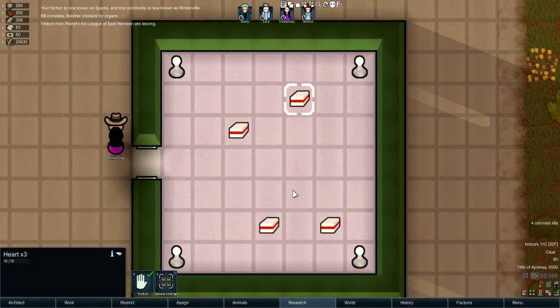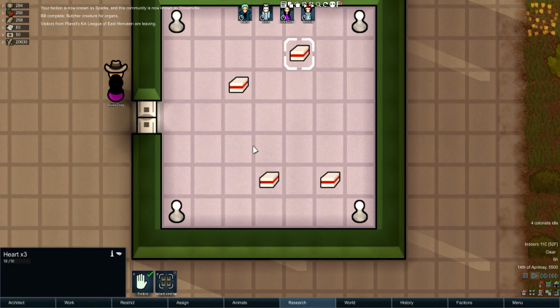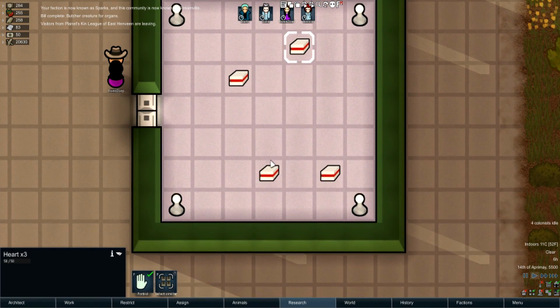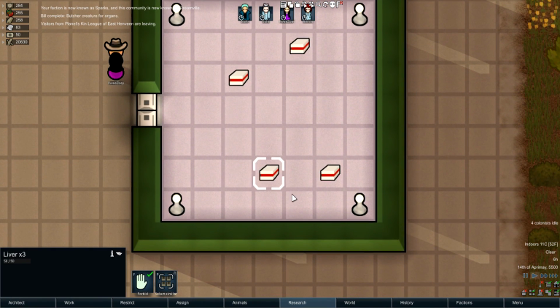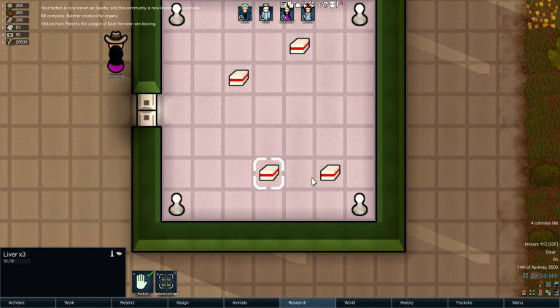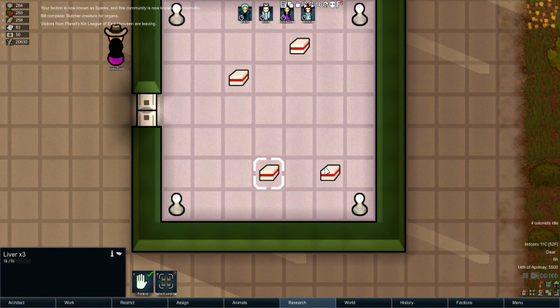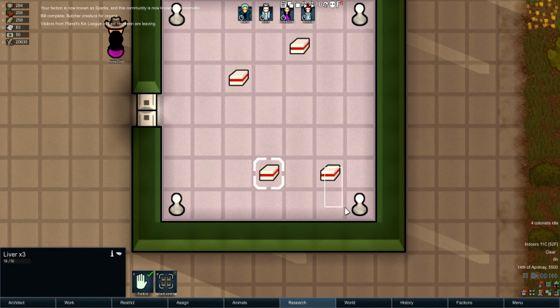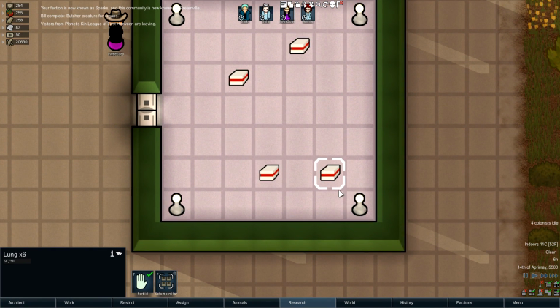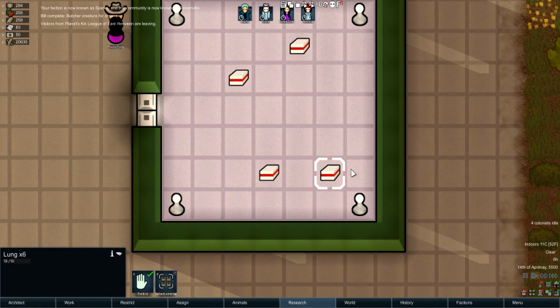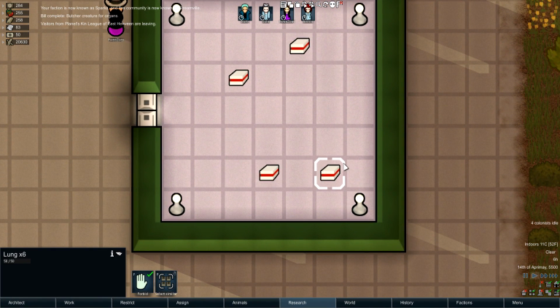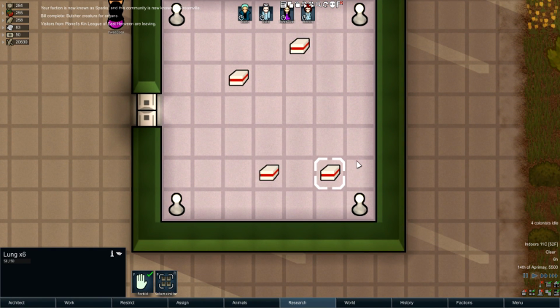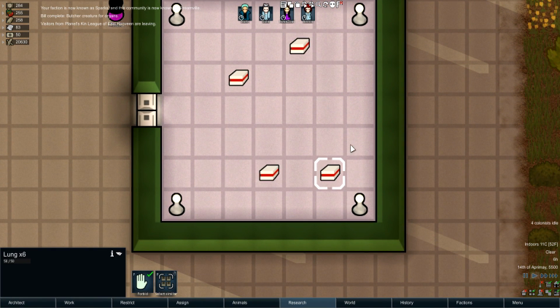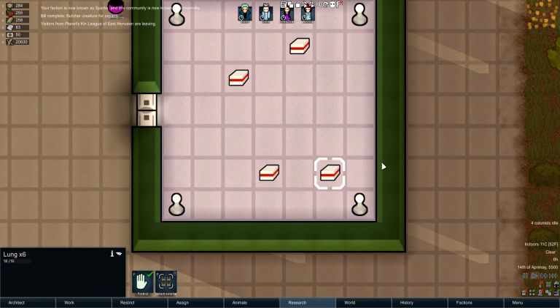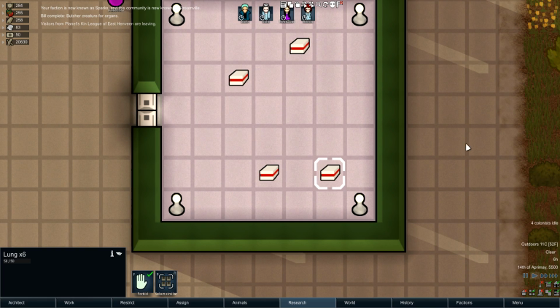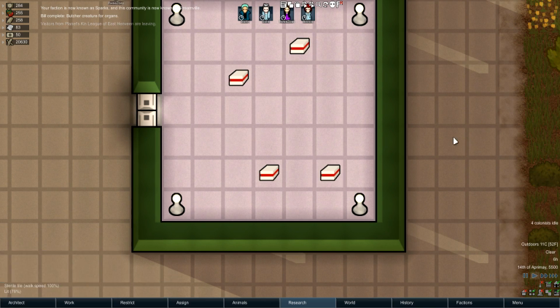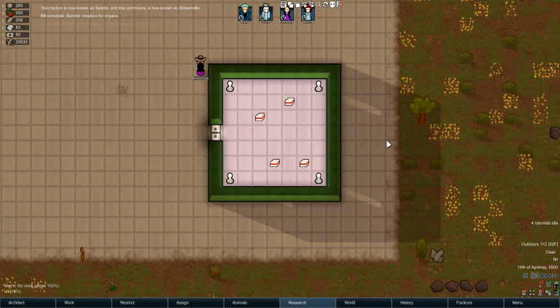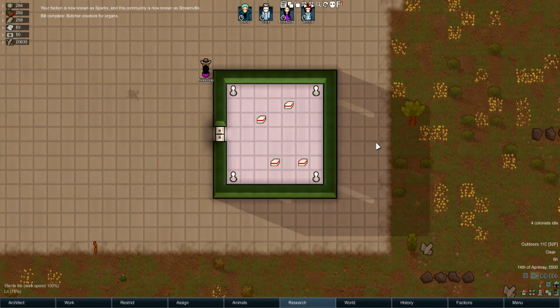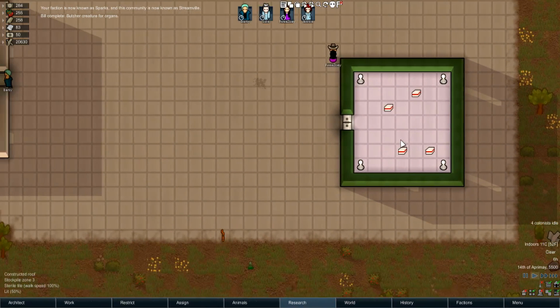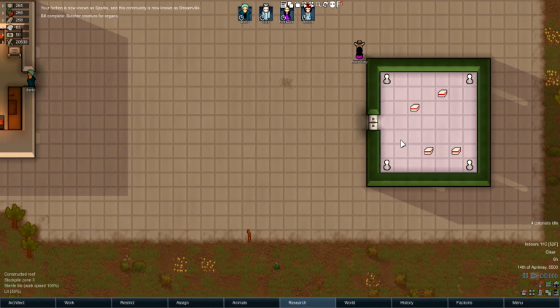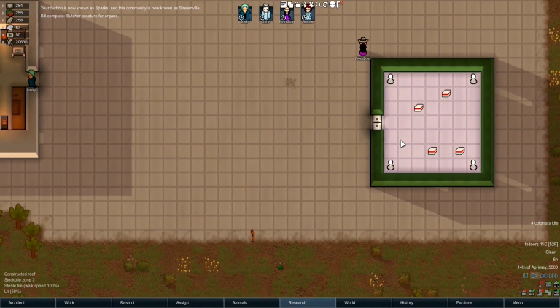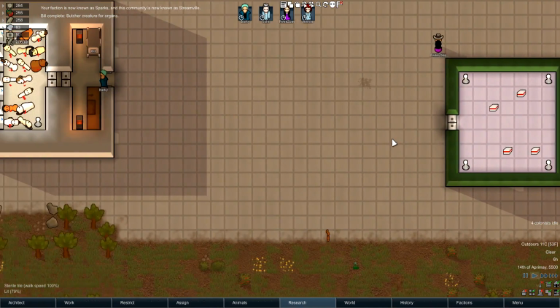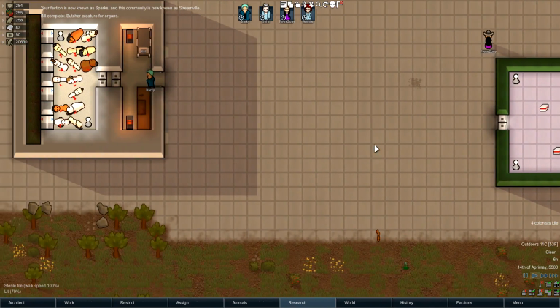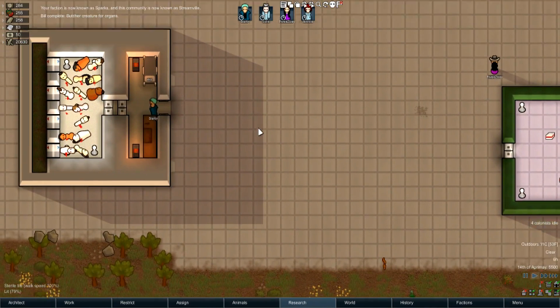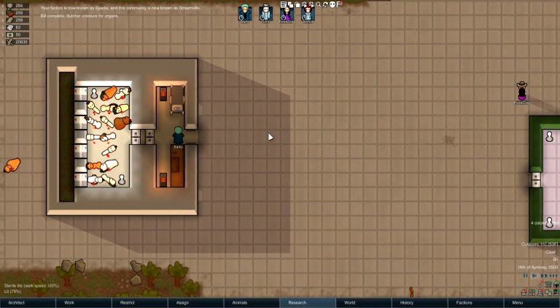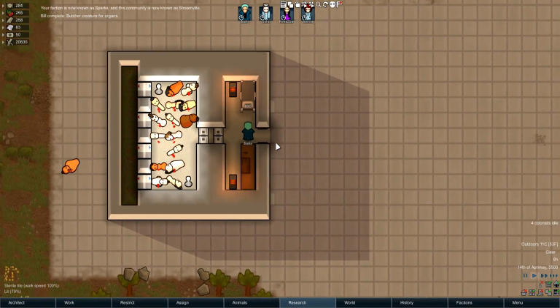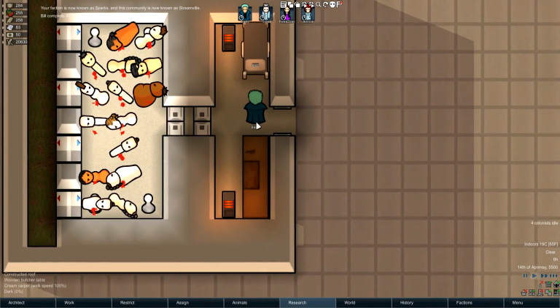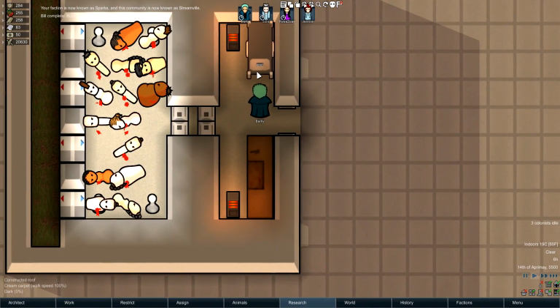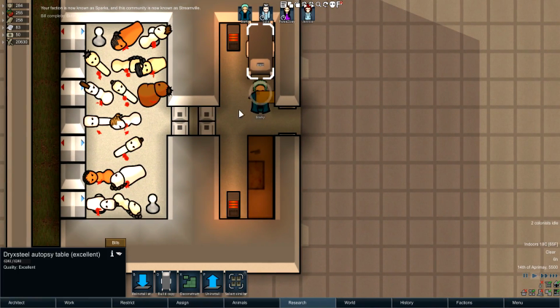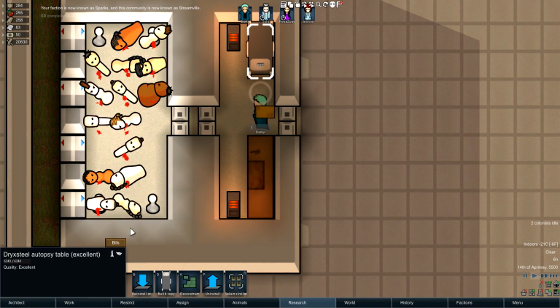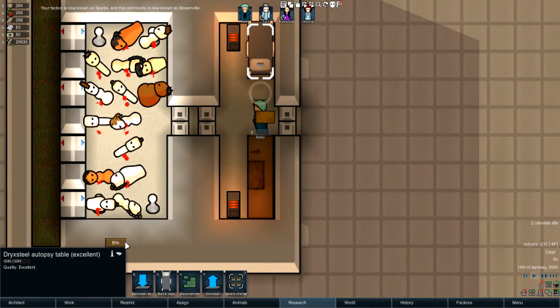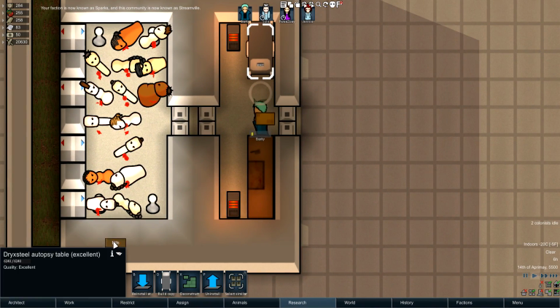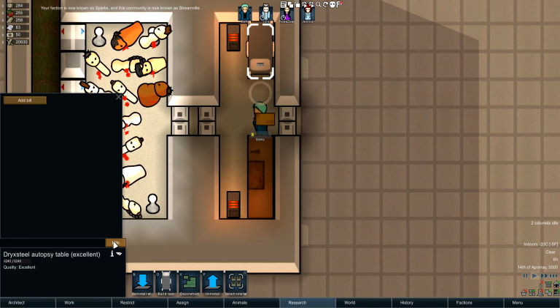We got kidneys, we got livers, we got lungs — we got whatever you could possibly want. So that is basically what this mod allows you to do.